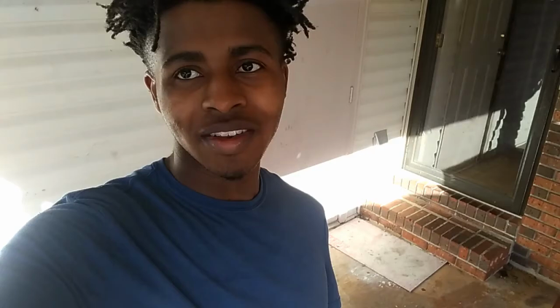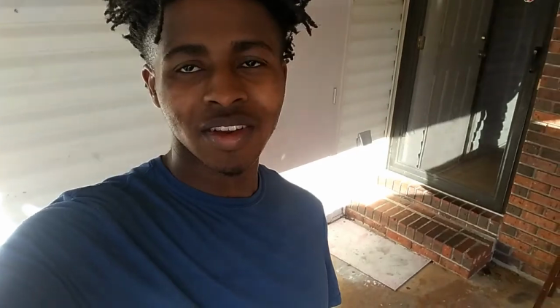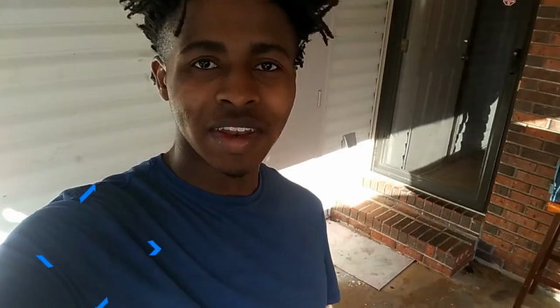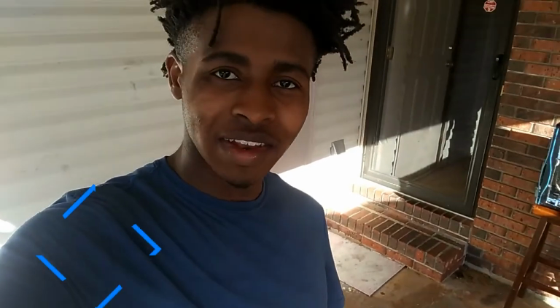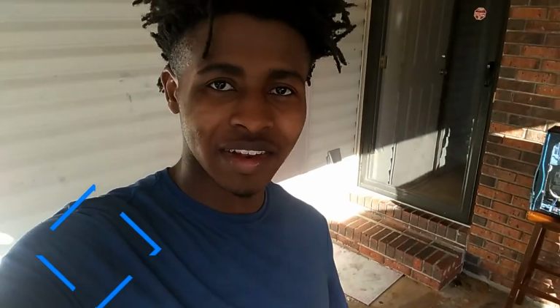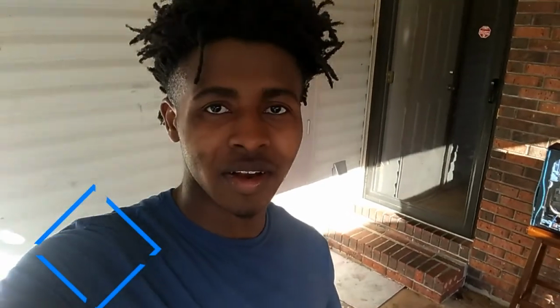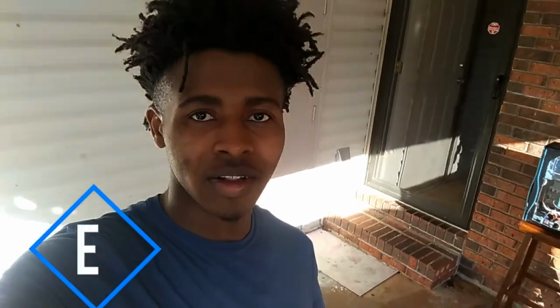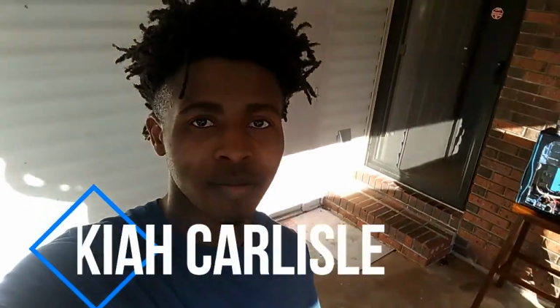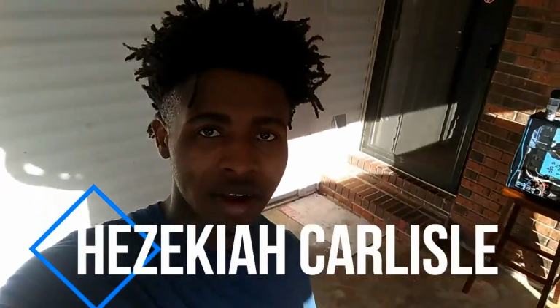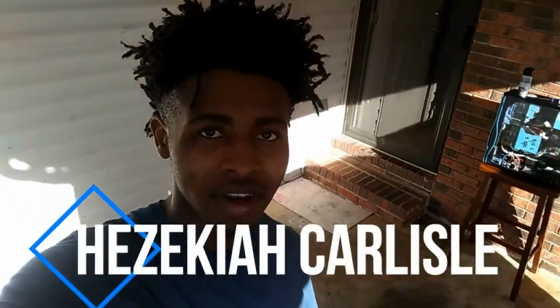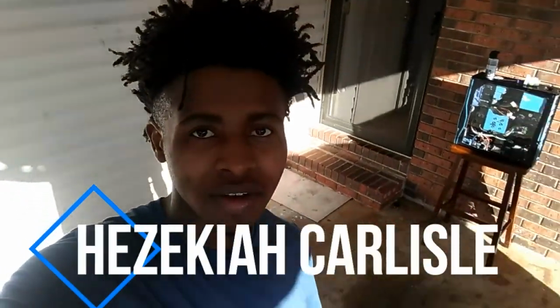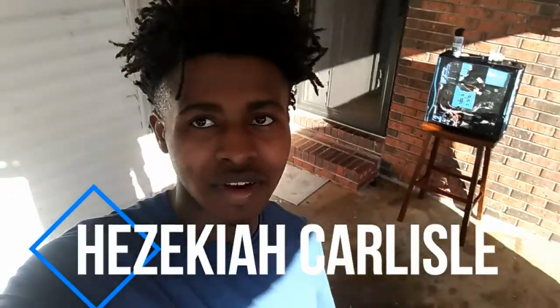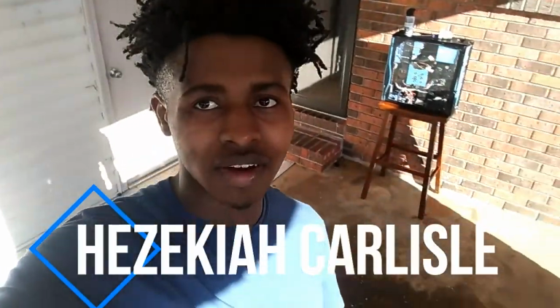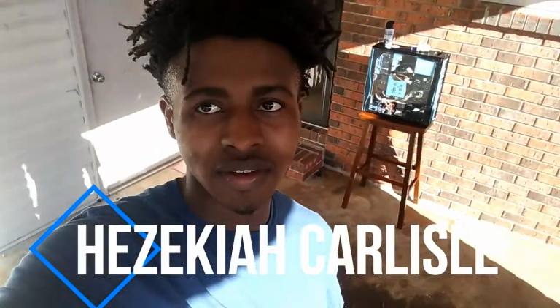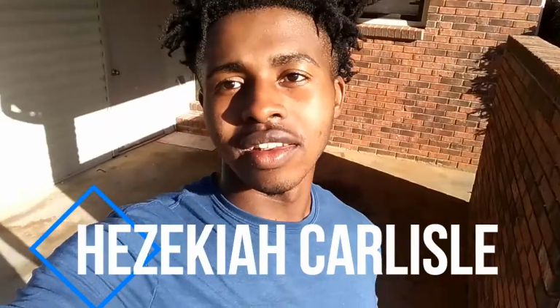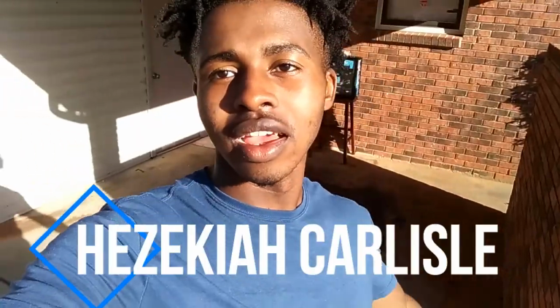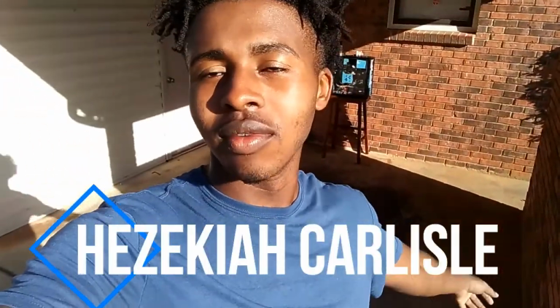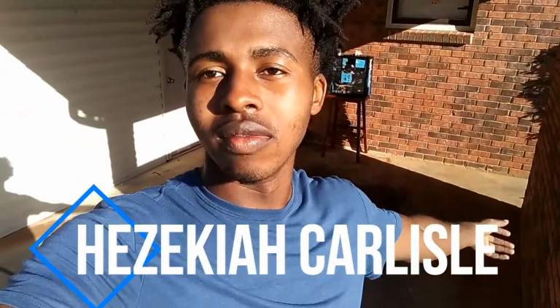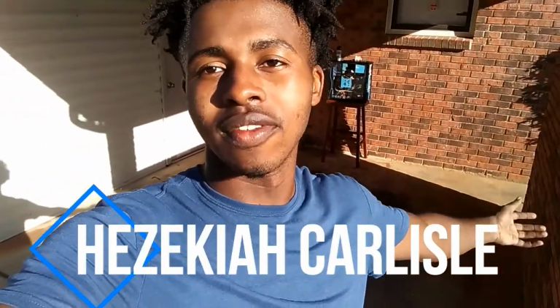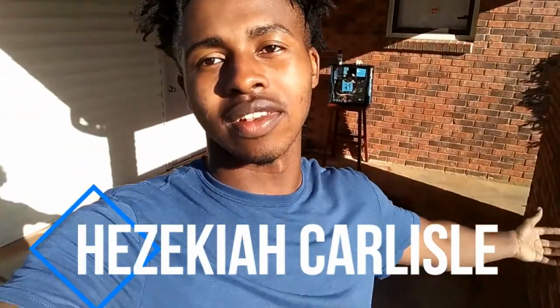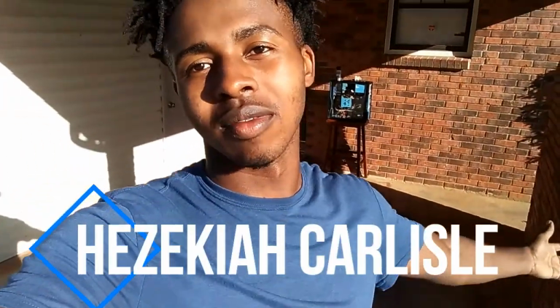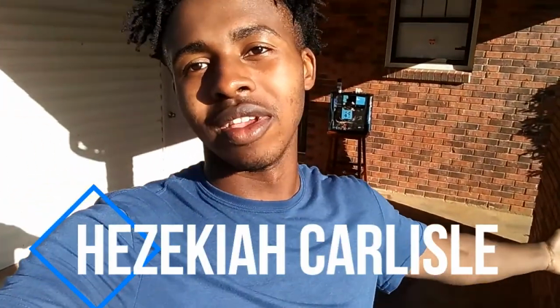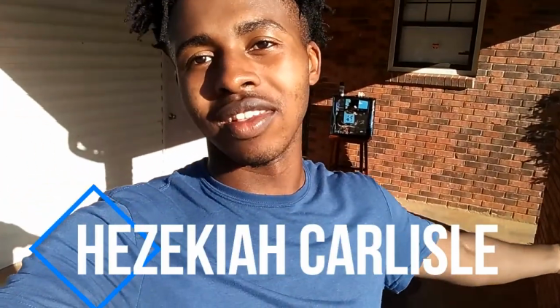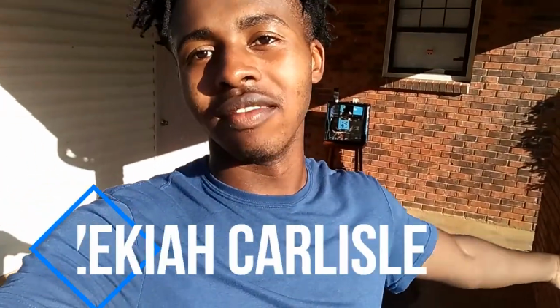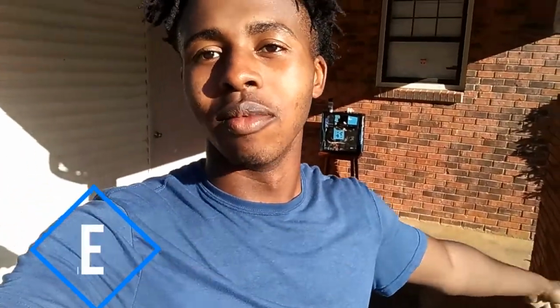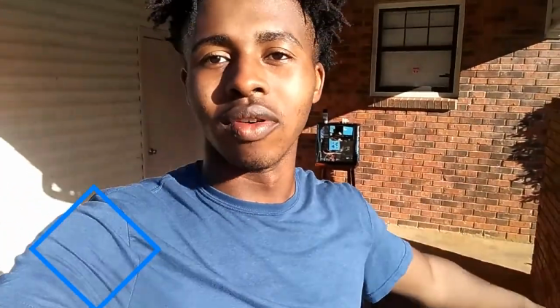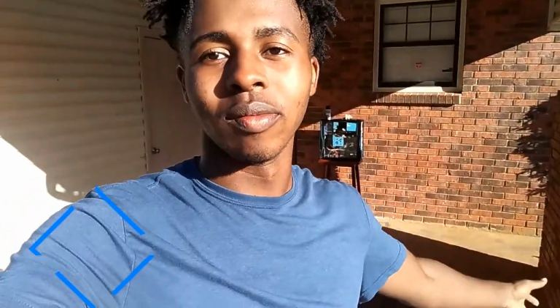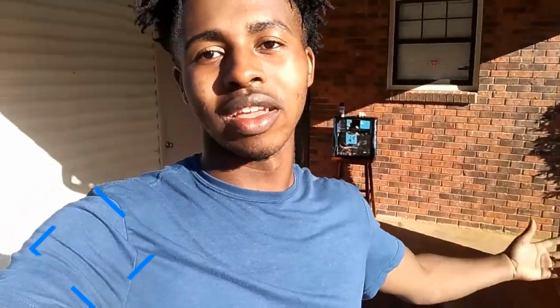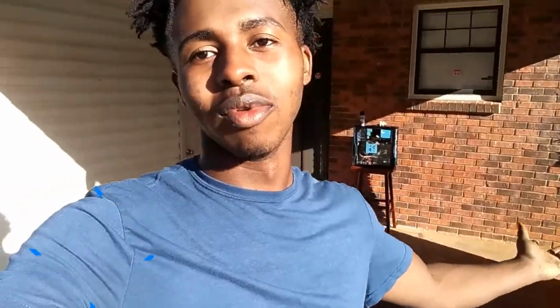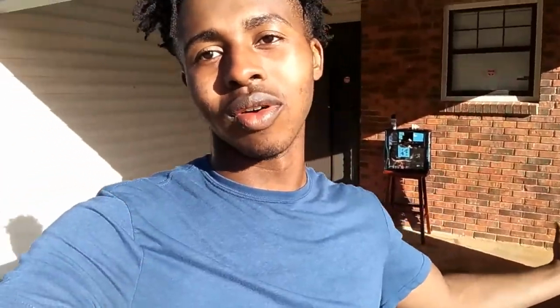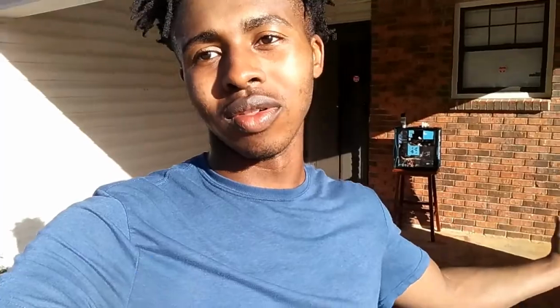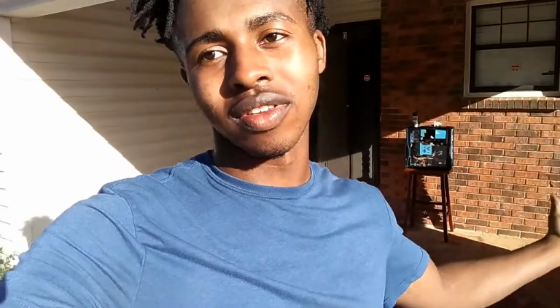My name is Hesokar Carl. I'm back with a new video. Today we're going to be fixing up the PC even more. We're going to make it more cool and stuff.